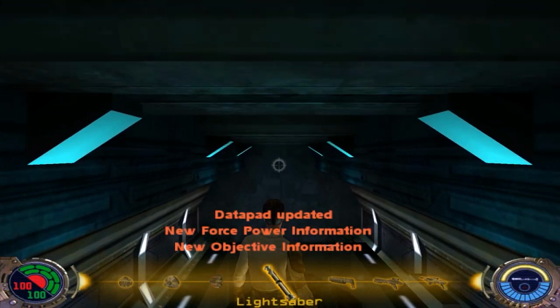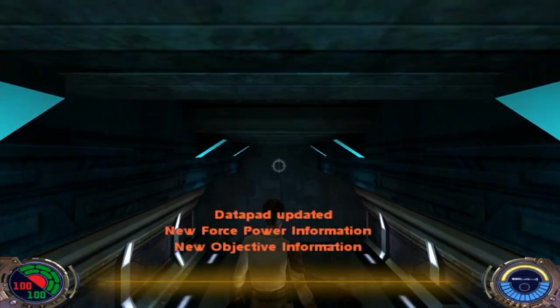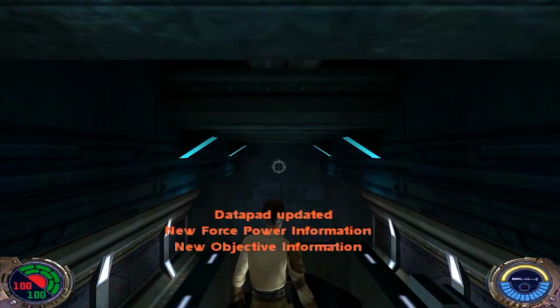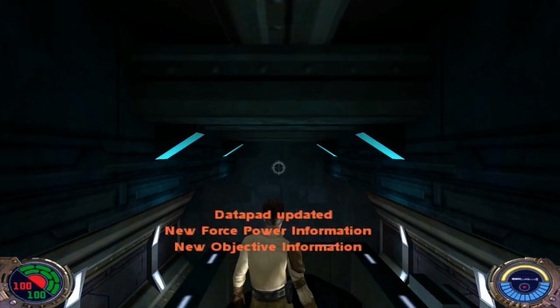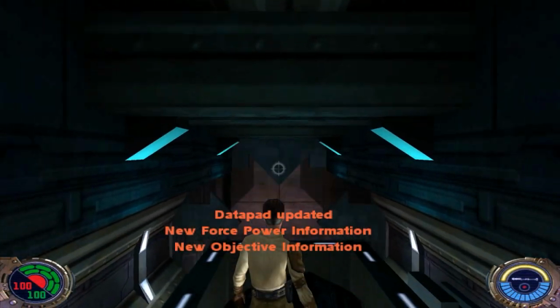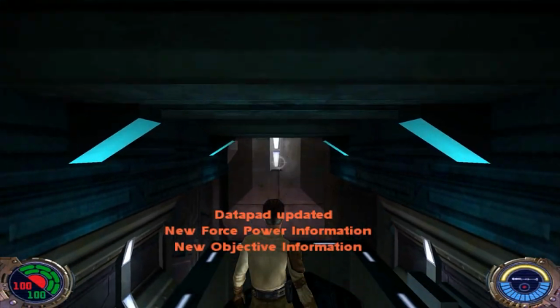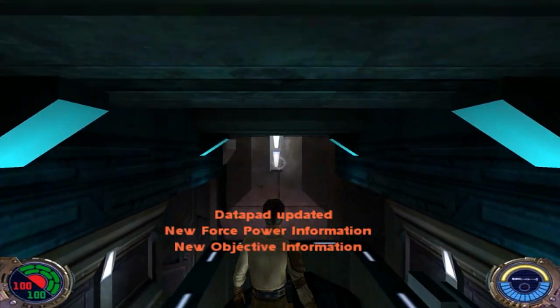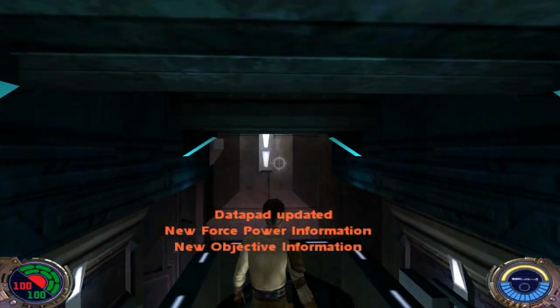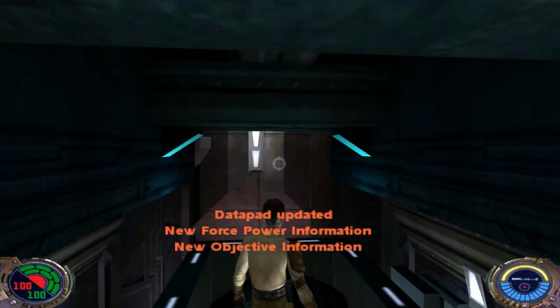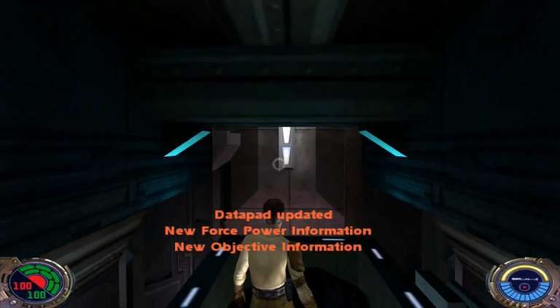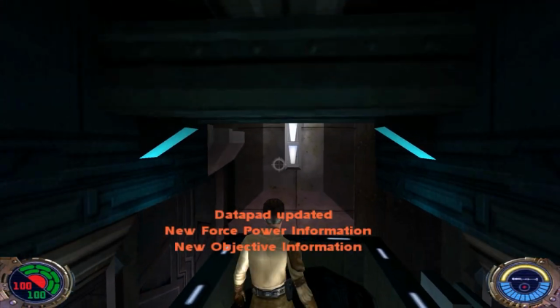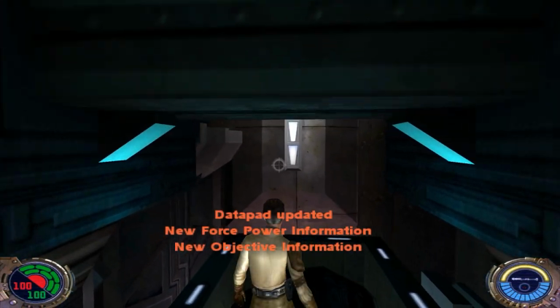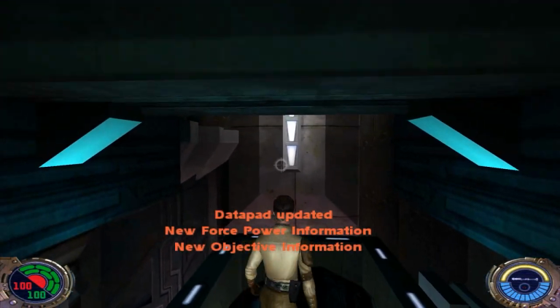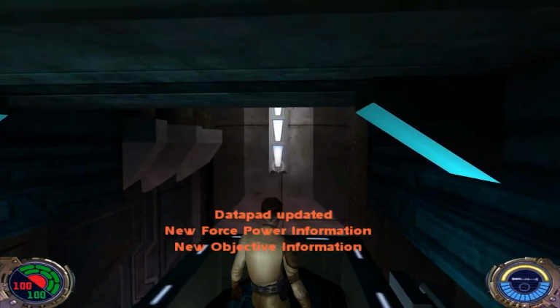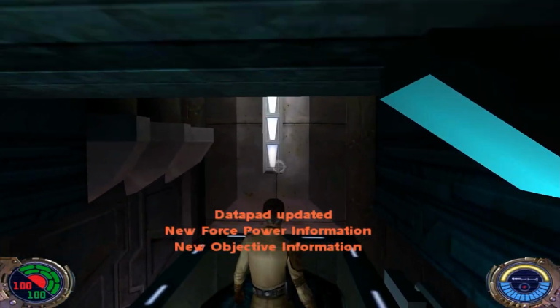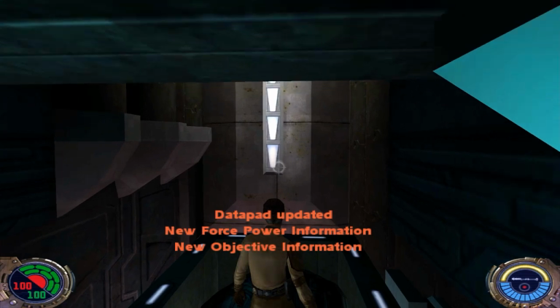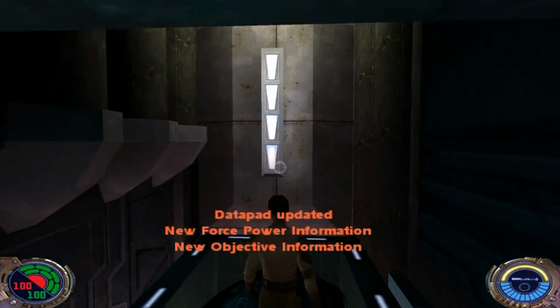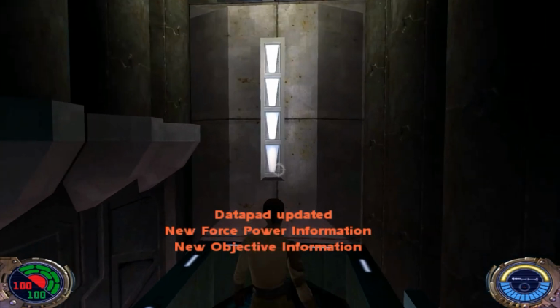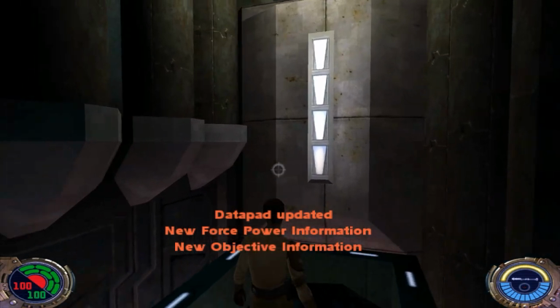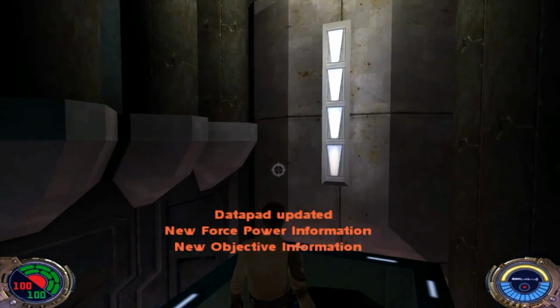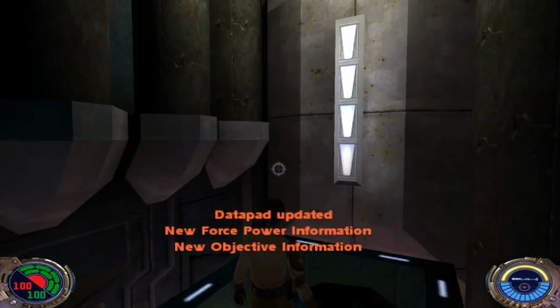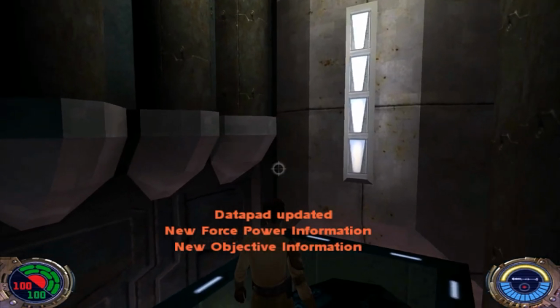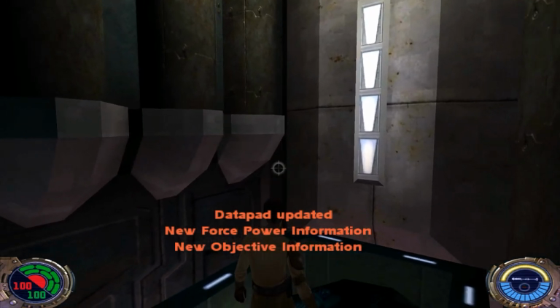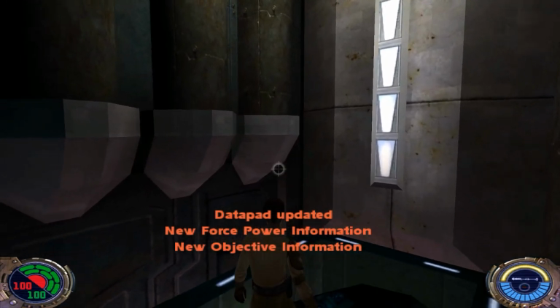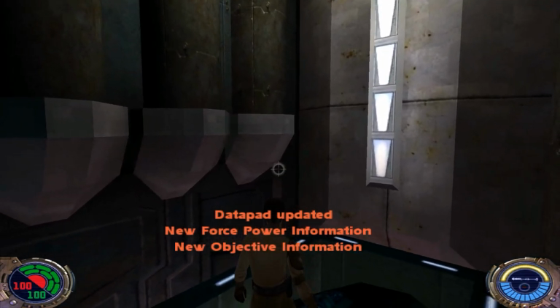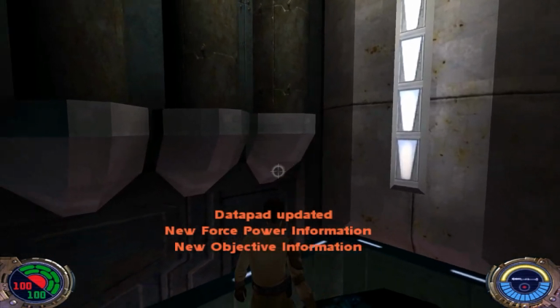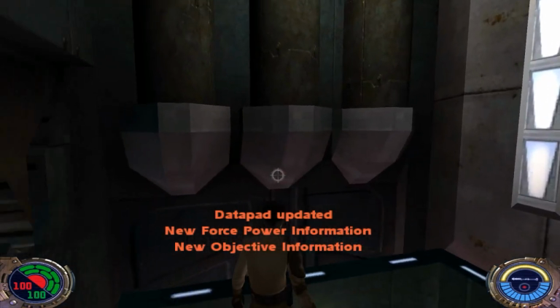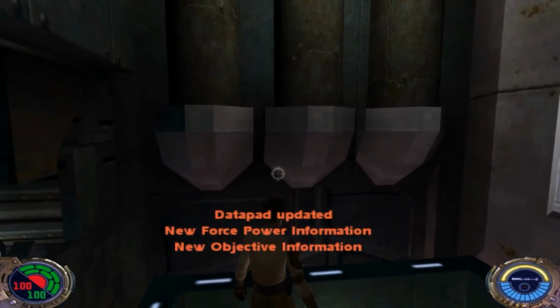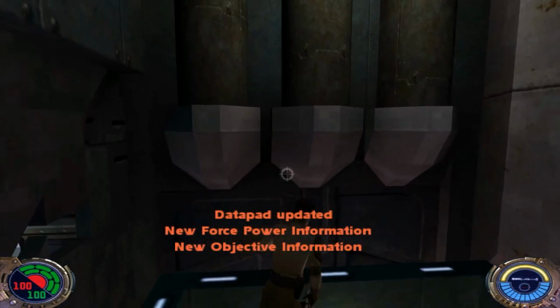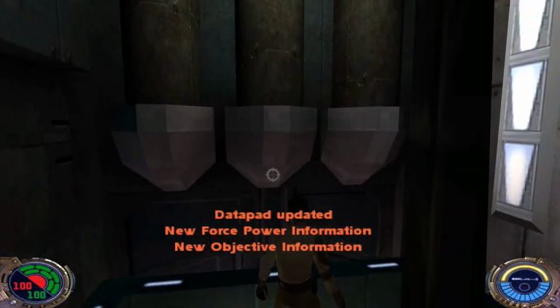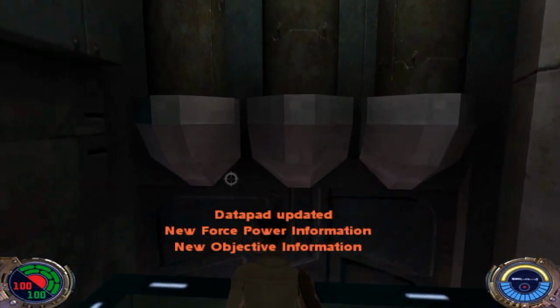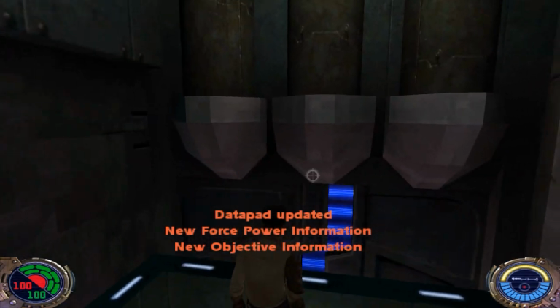What's happening? This is Lightning Bolt Forever back again with more Star Wars Jedi Outcast. Level 9 Nar Shaddaa Hideout.